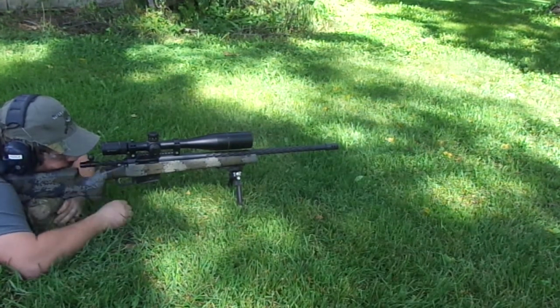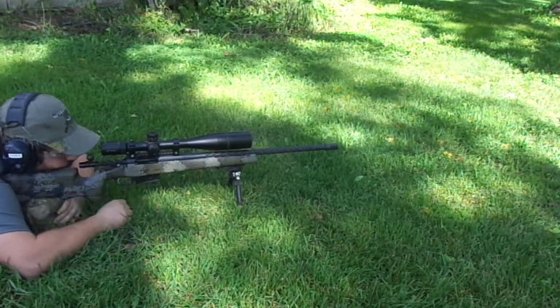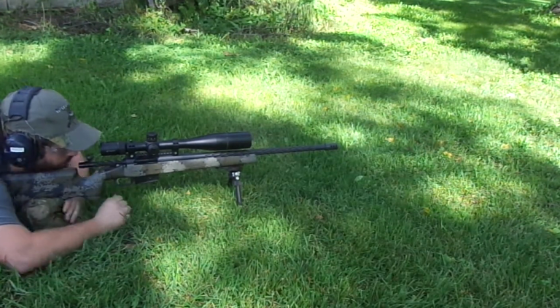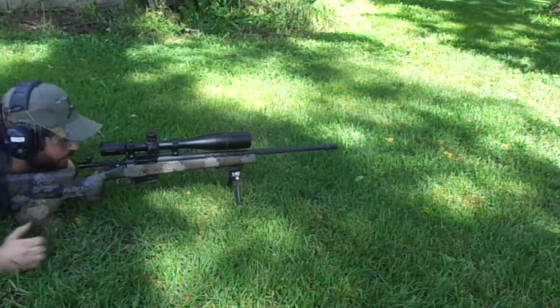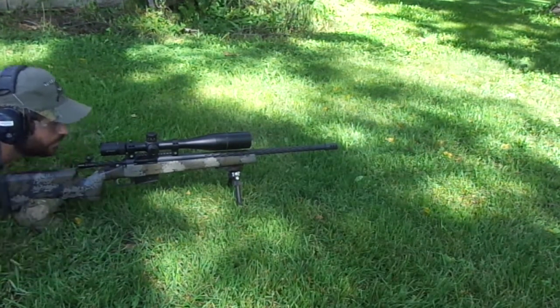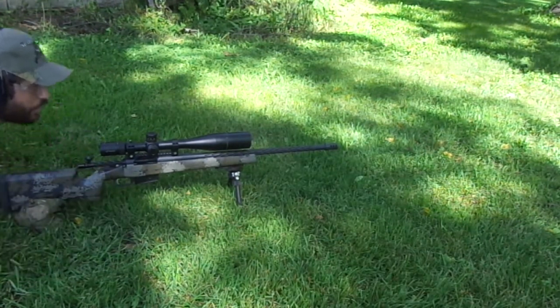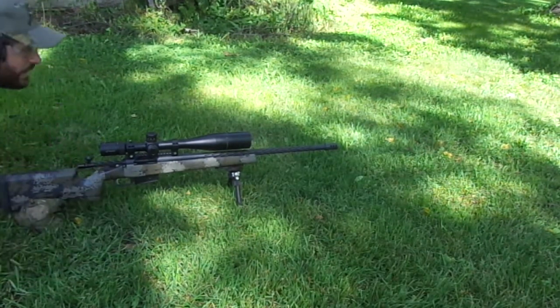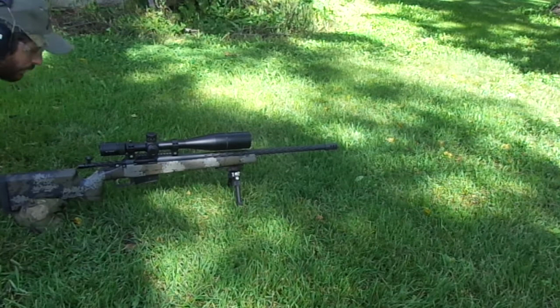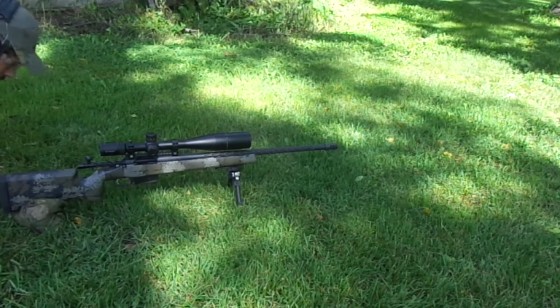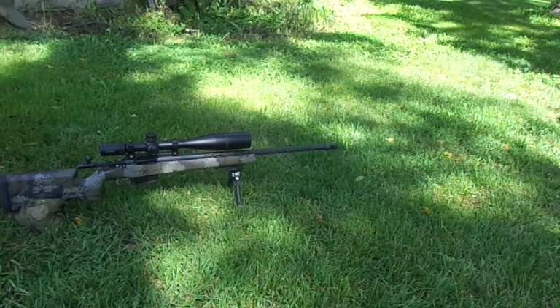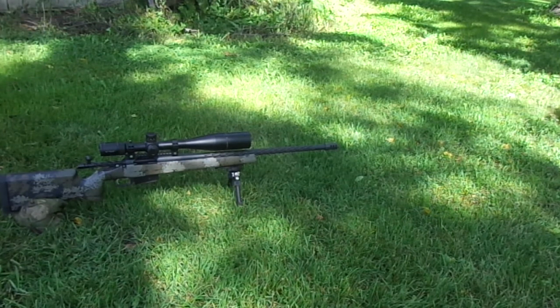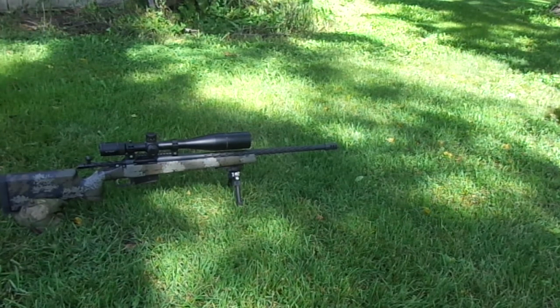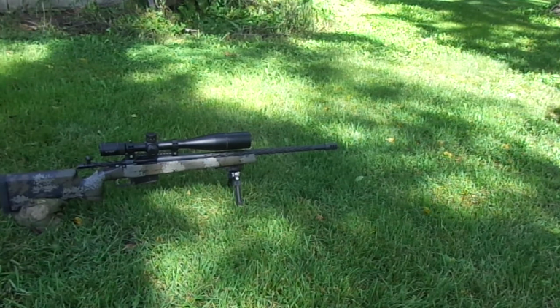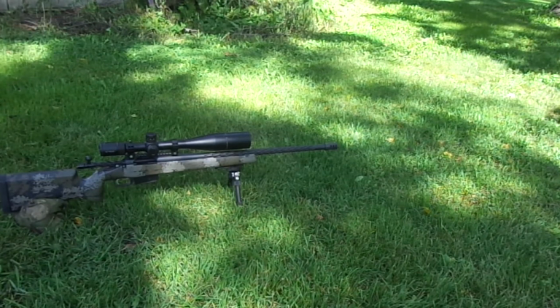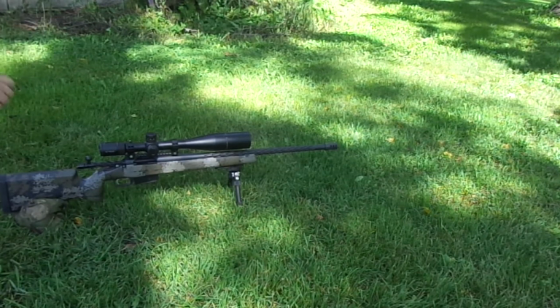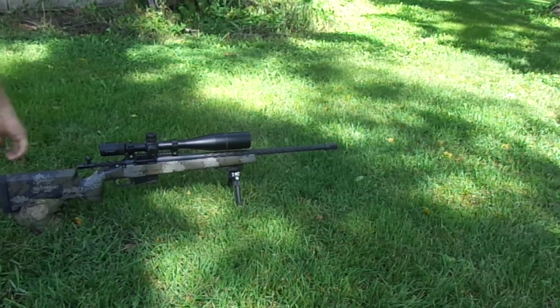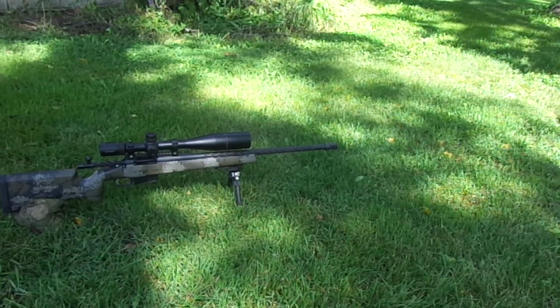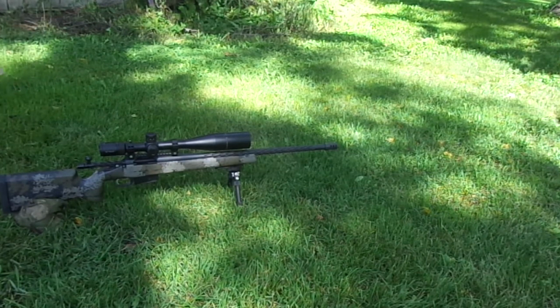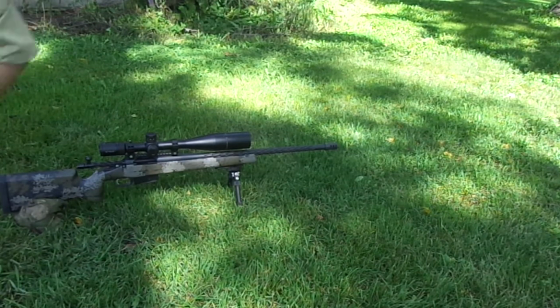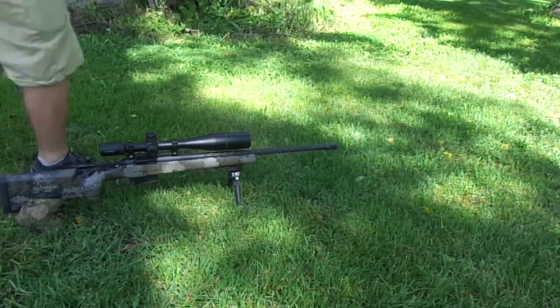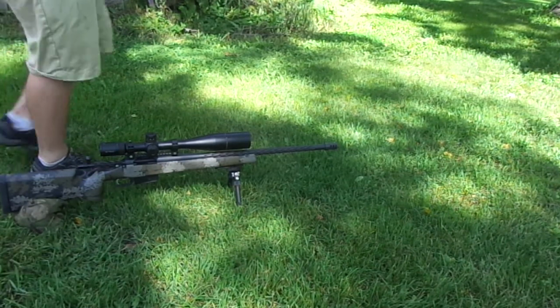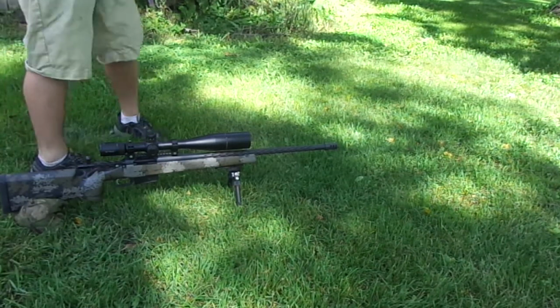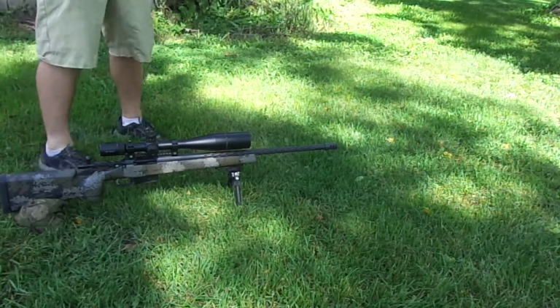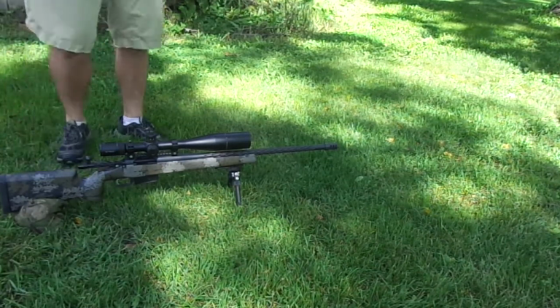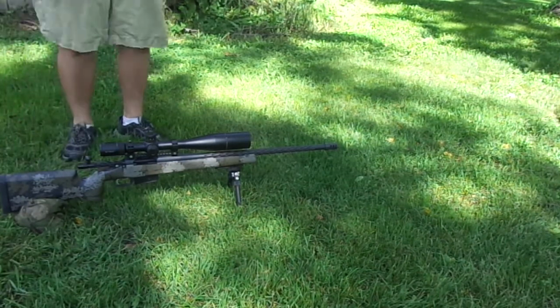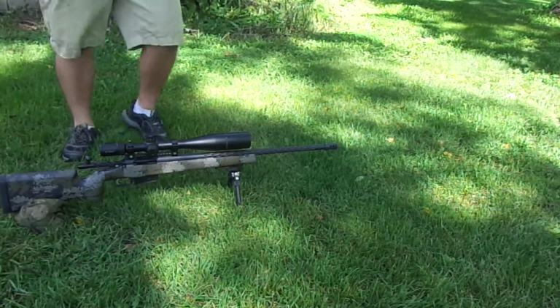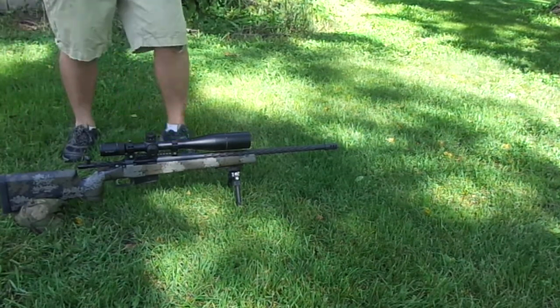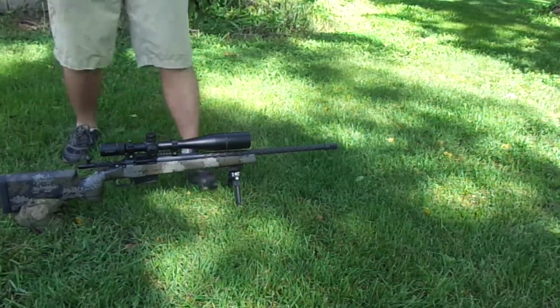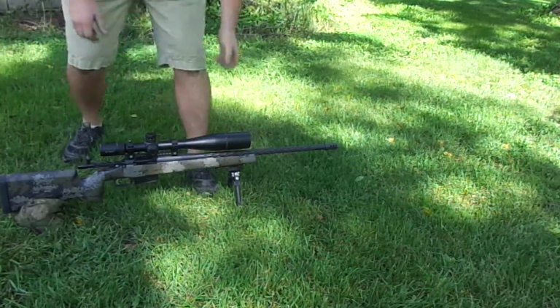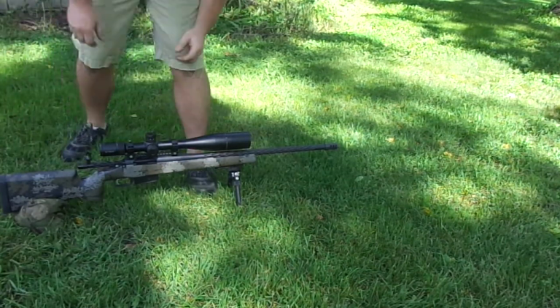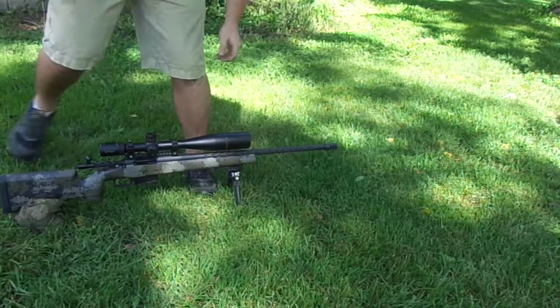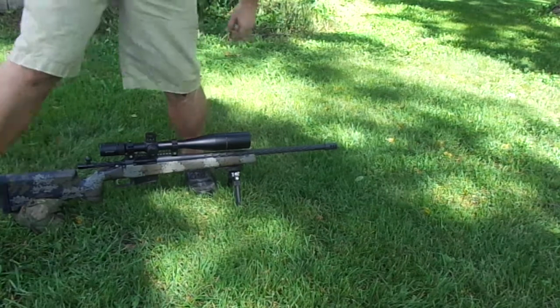No recoil. This rifle is actually in stock, ready to ship to whoever wants it.